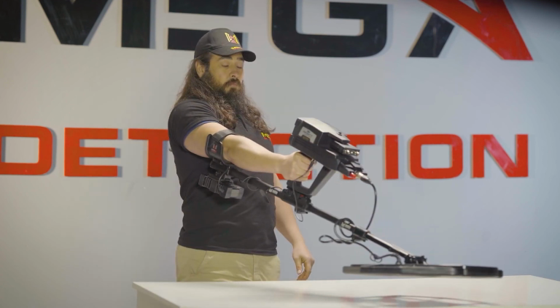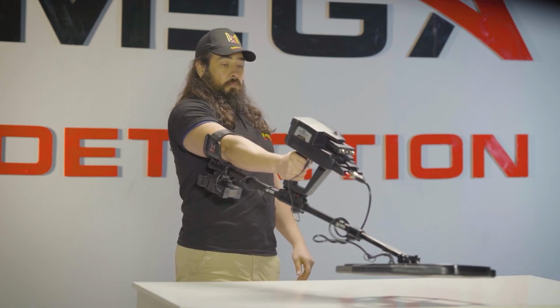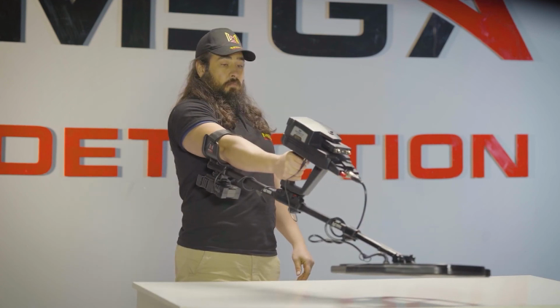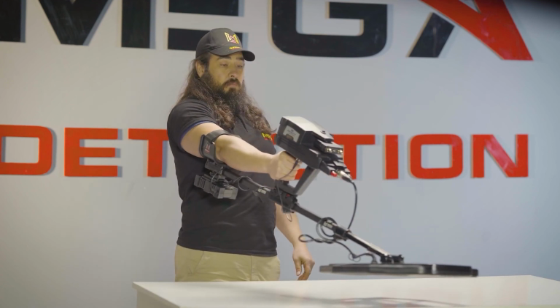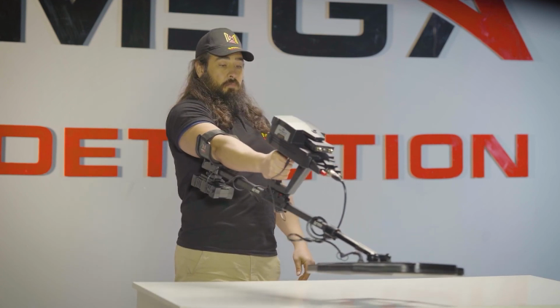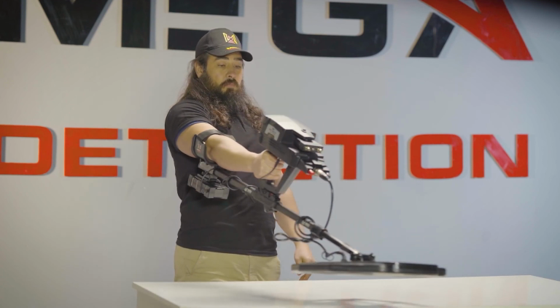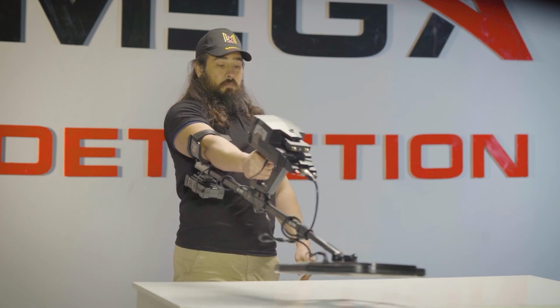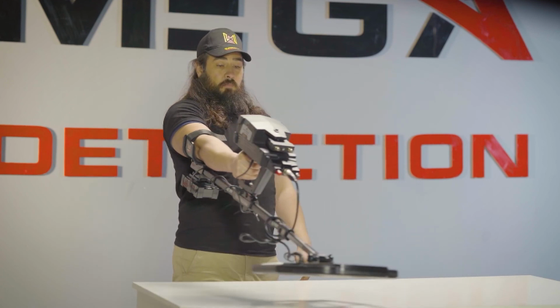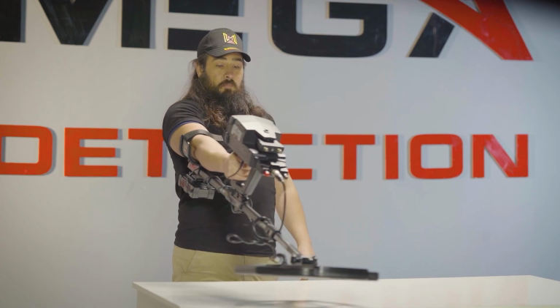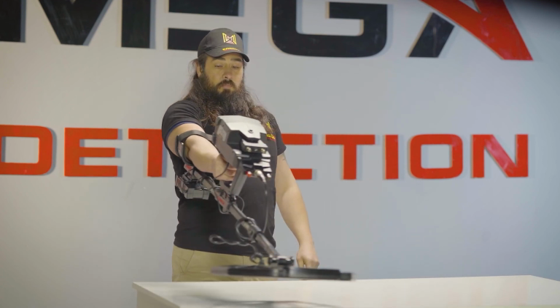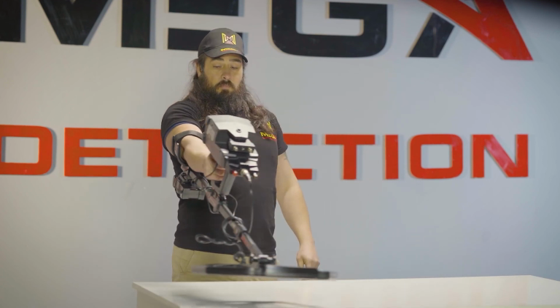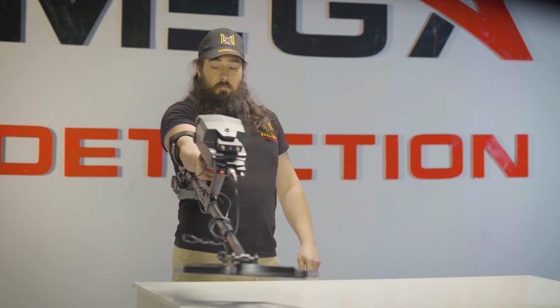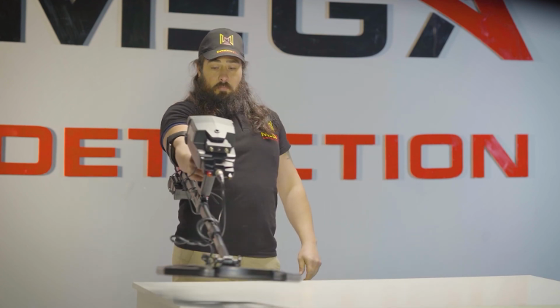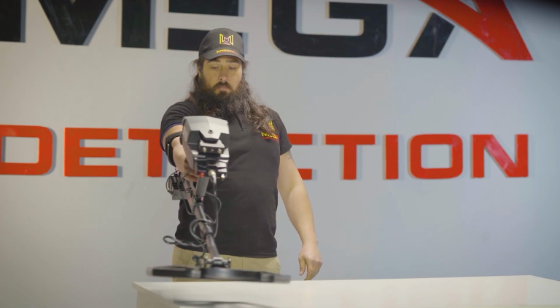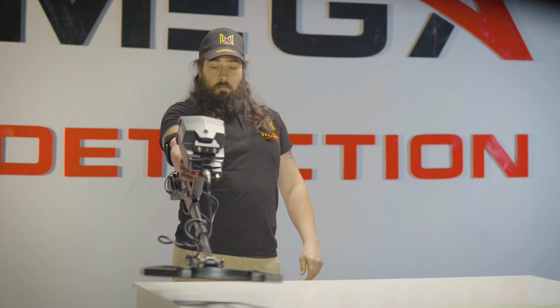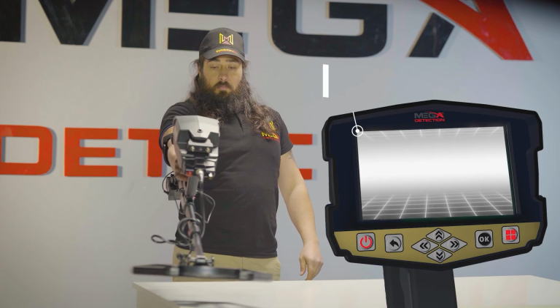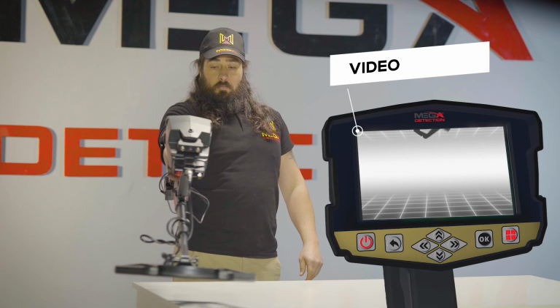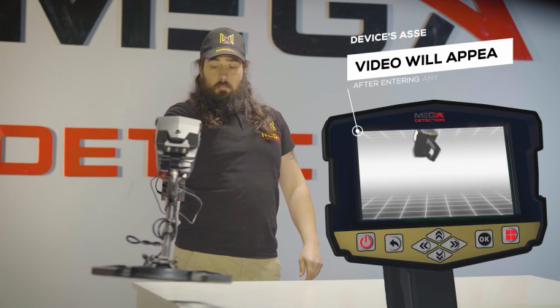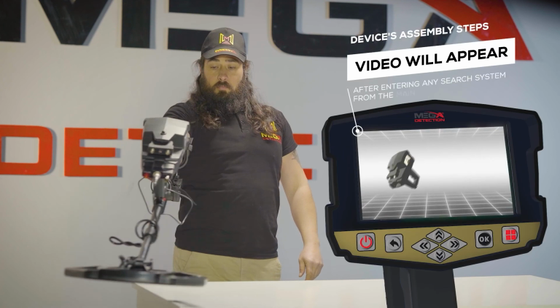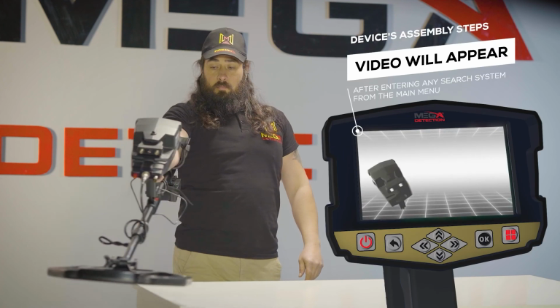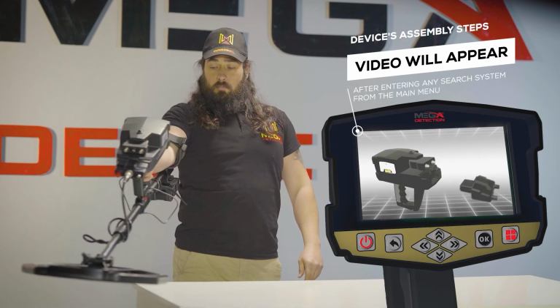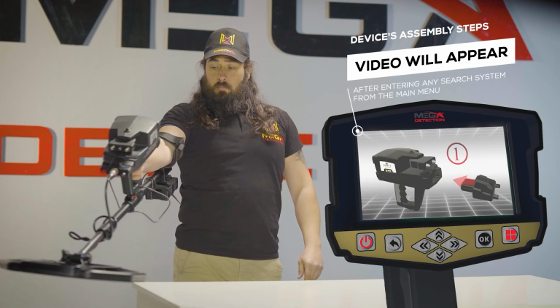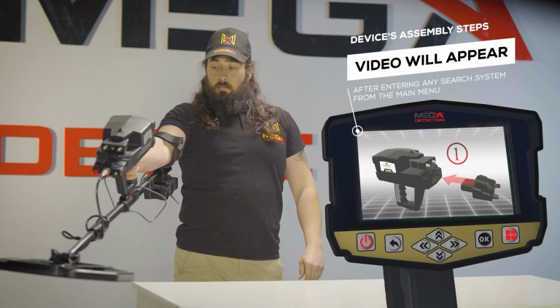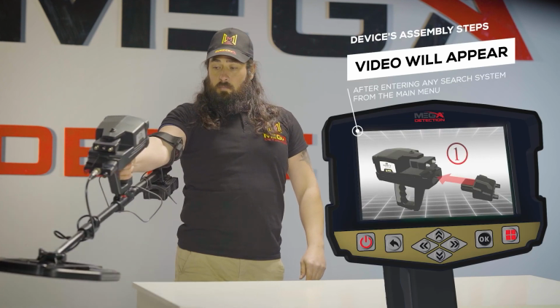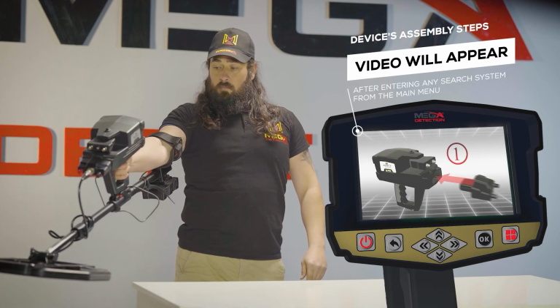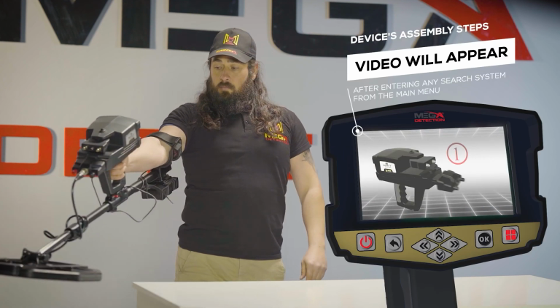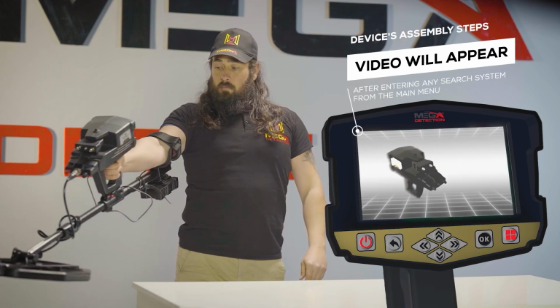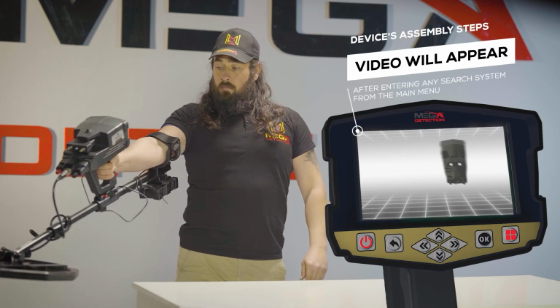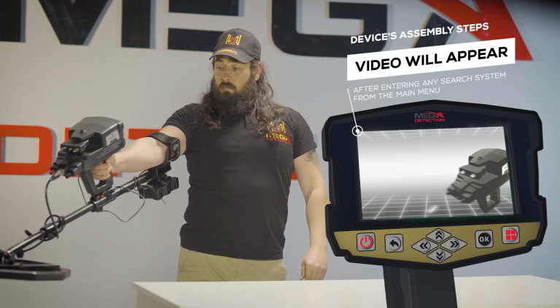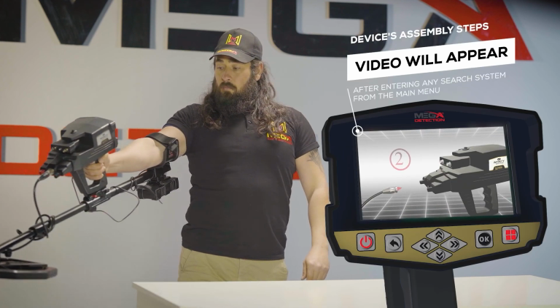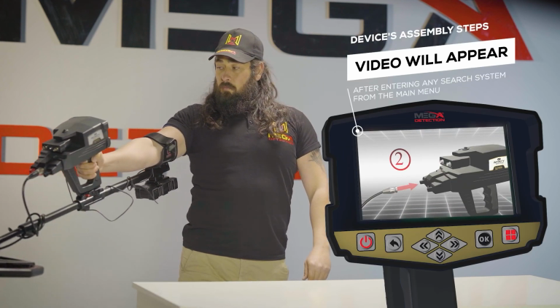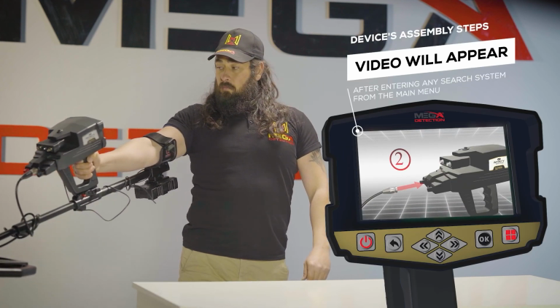Immediately after entering any search system from the main menu, a video will appear which will notify the device's assembly steps.